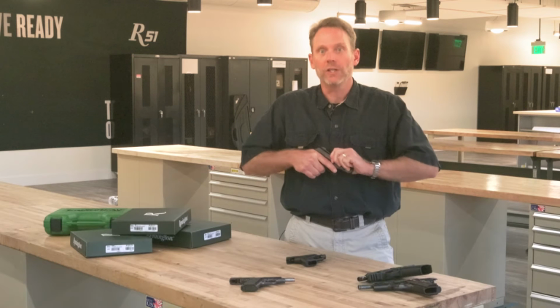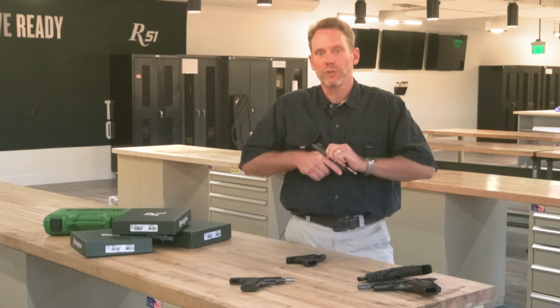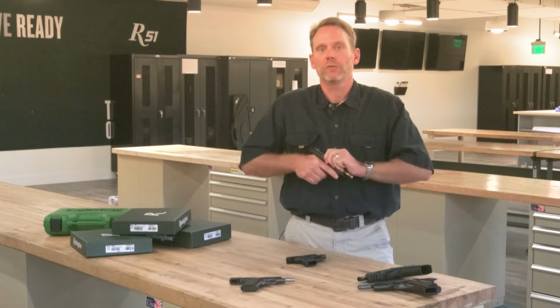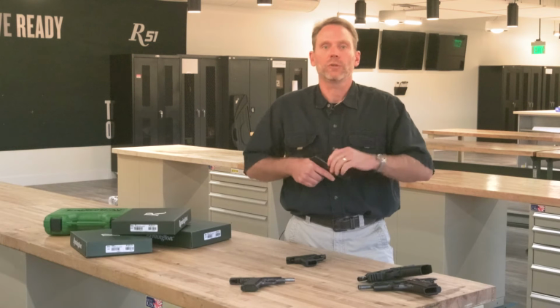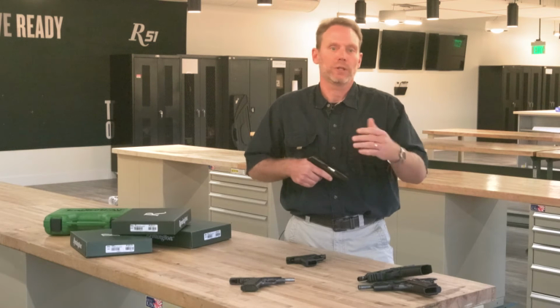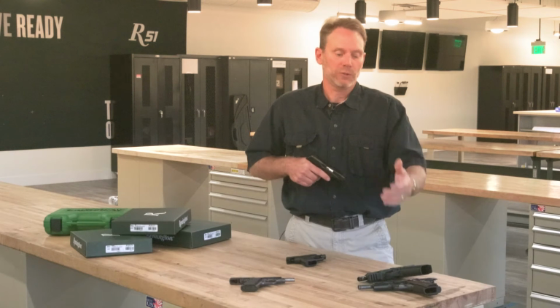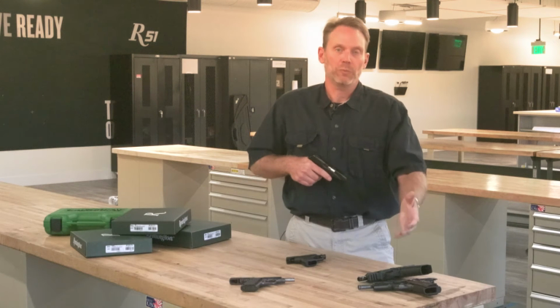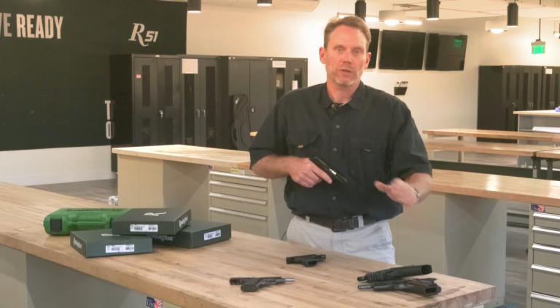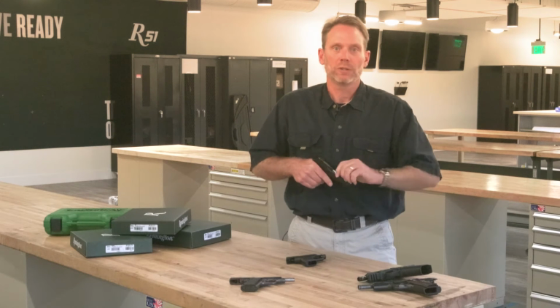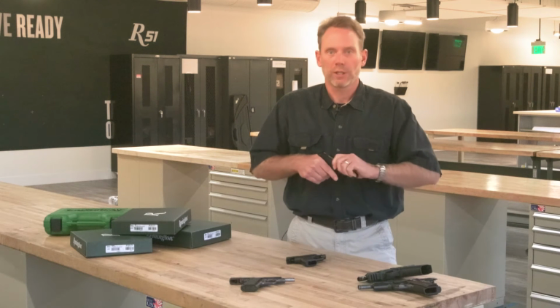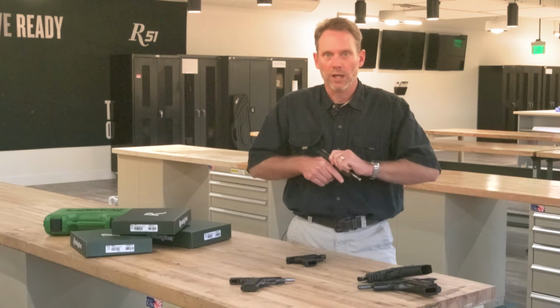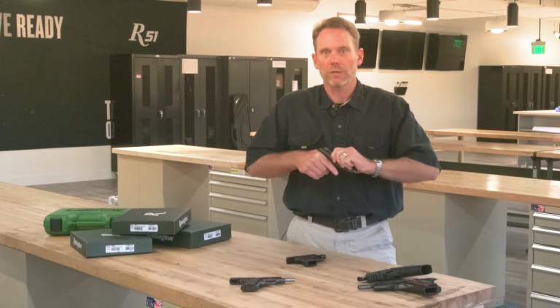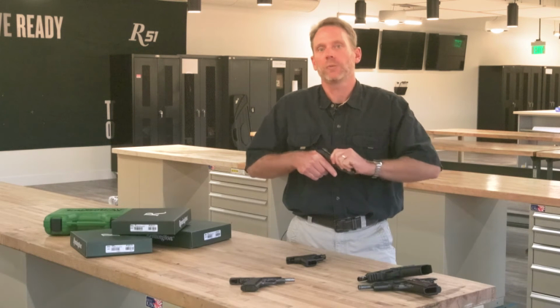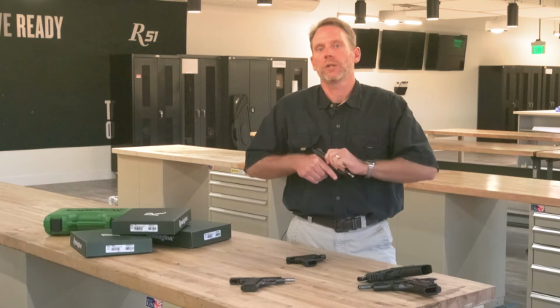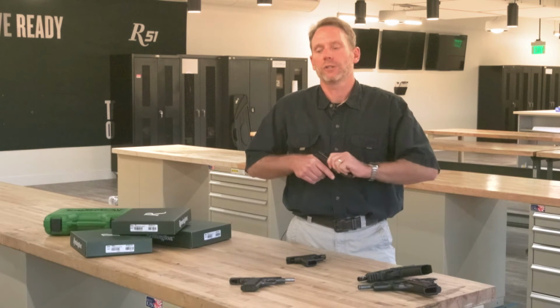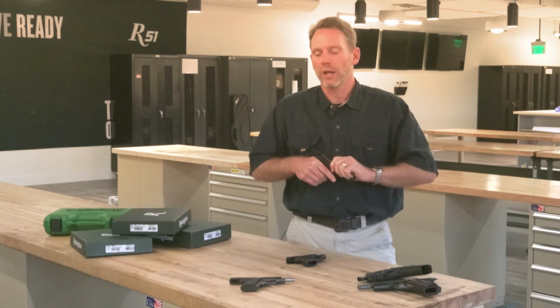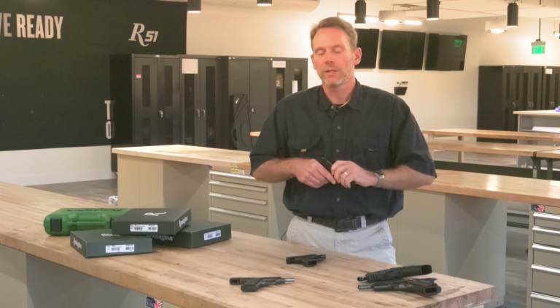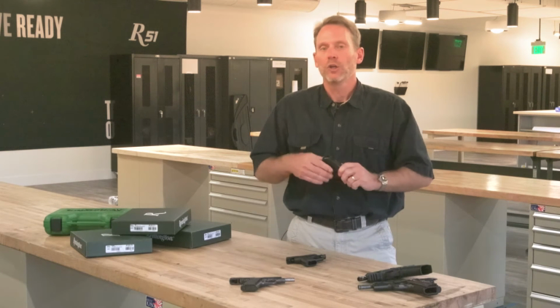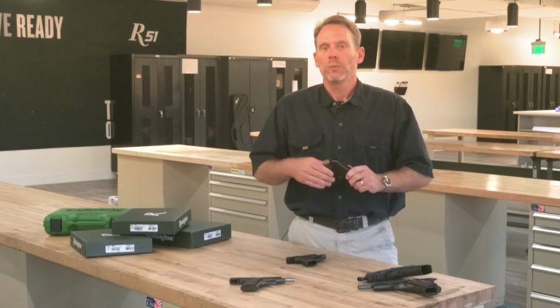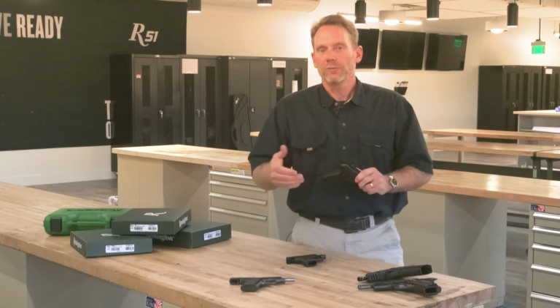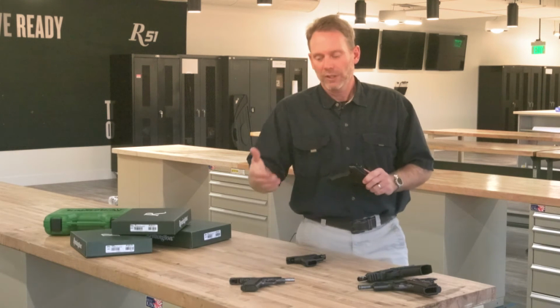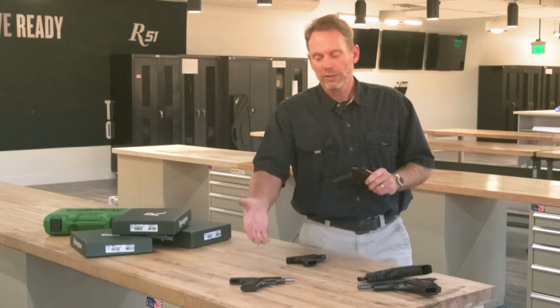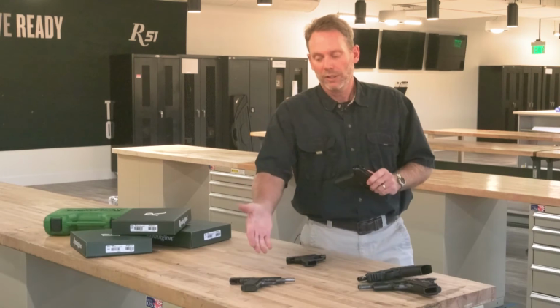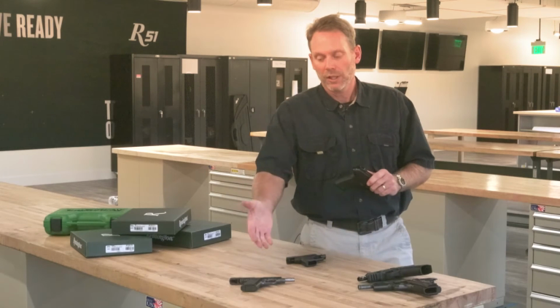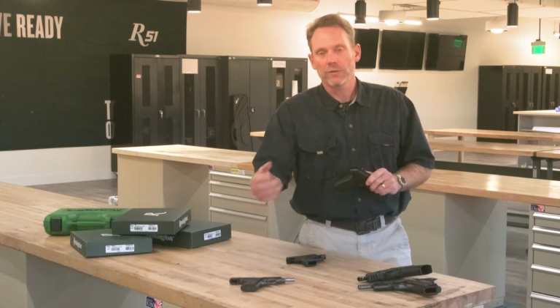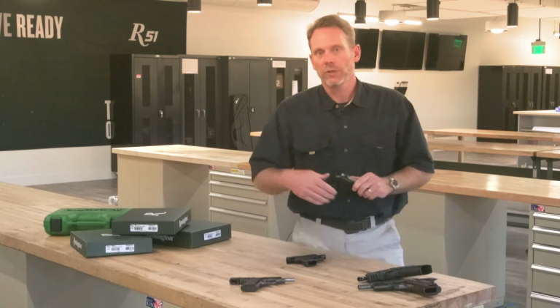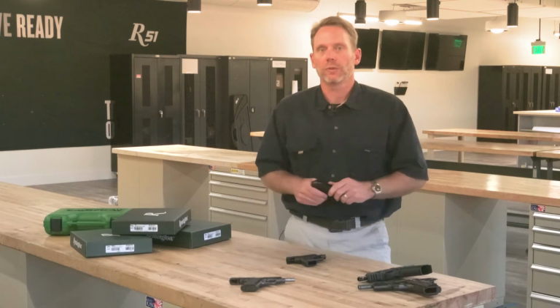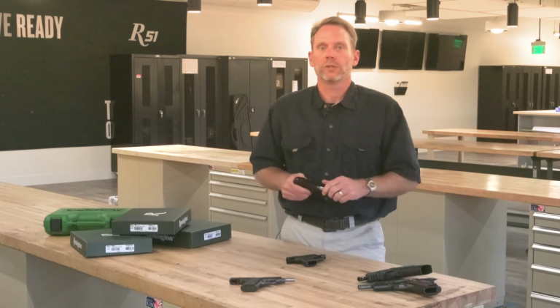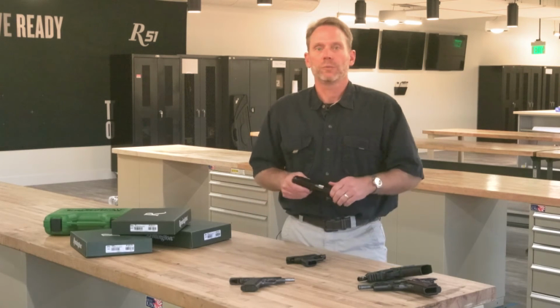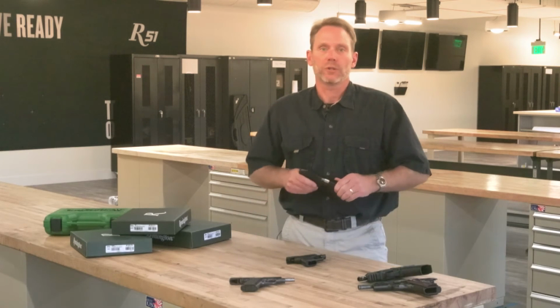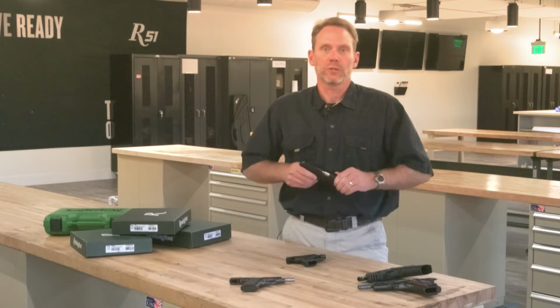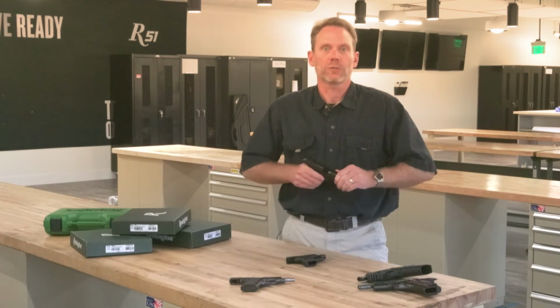It is a different feel than a tilting barrel unlock and manipulation of the slide, but in line with the original Pedersen system.